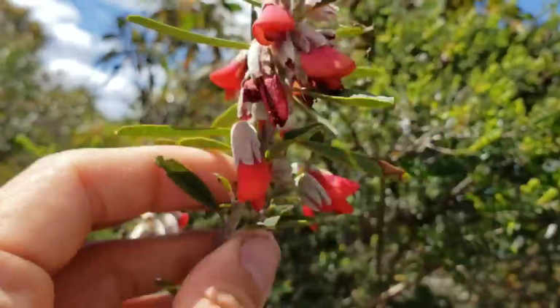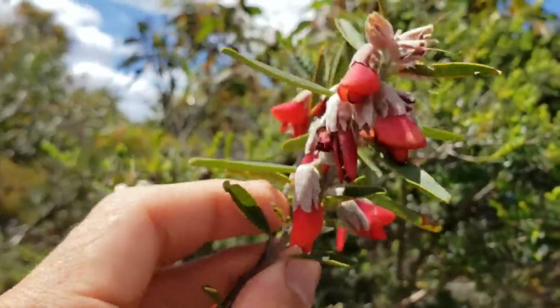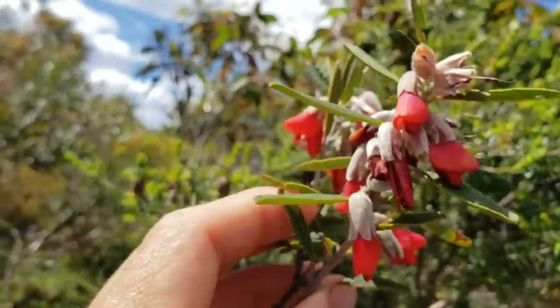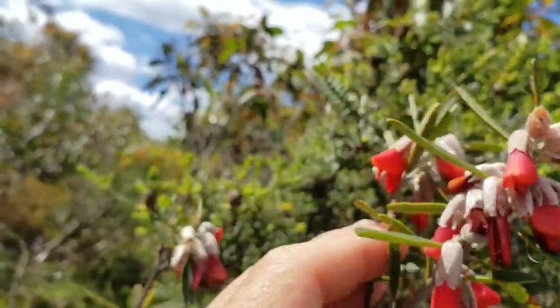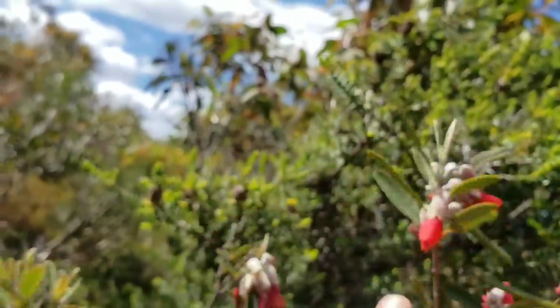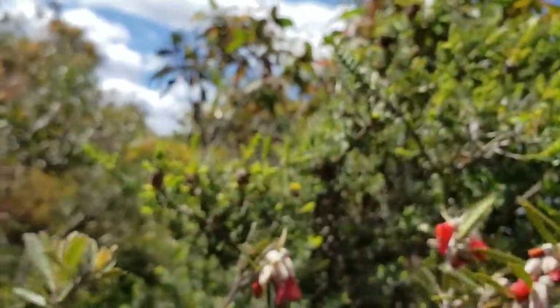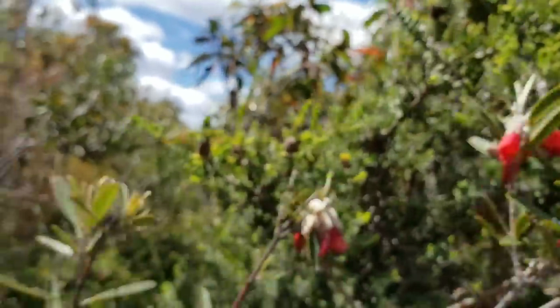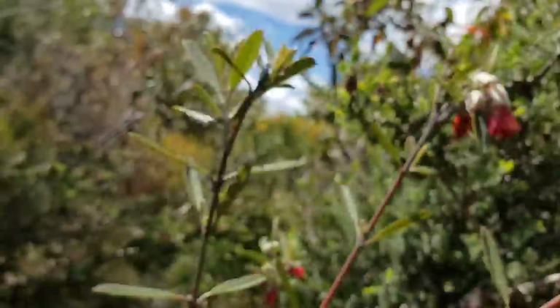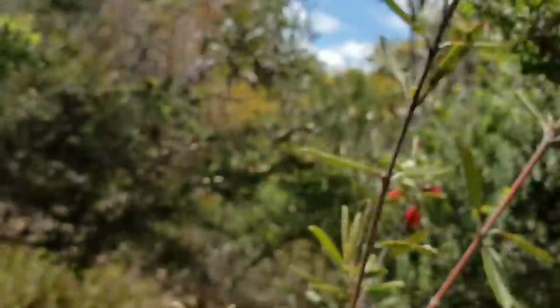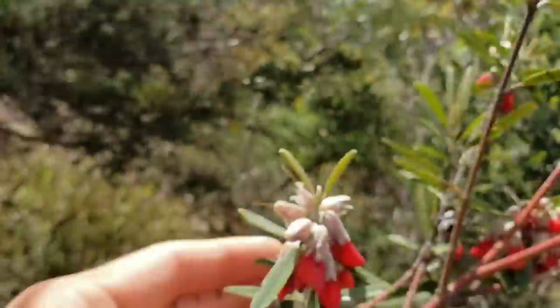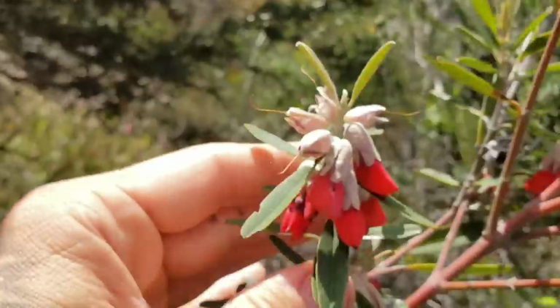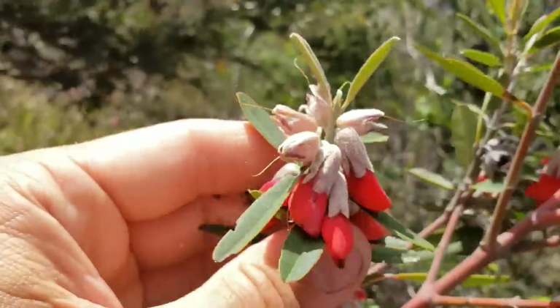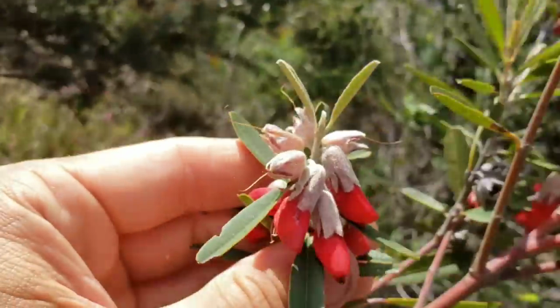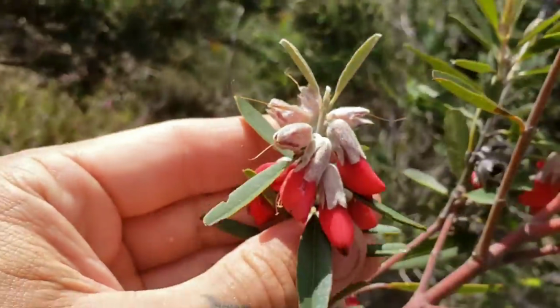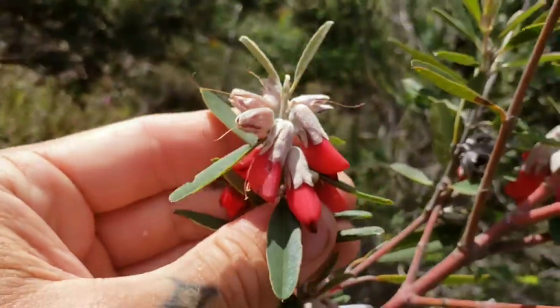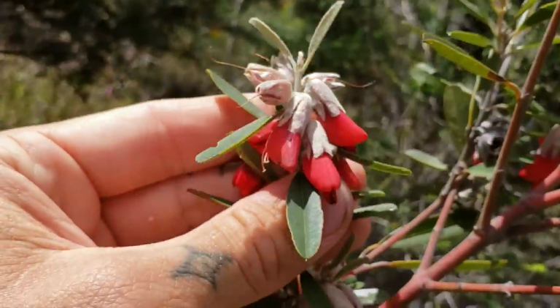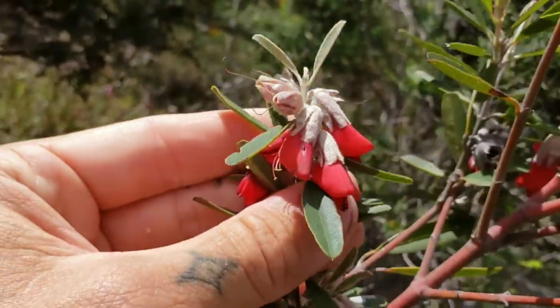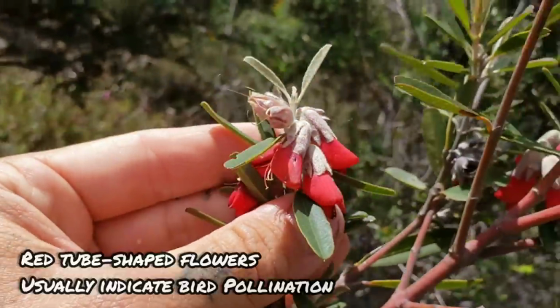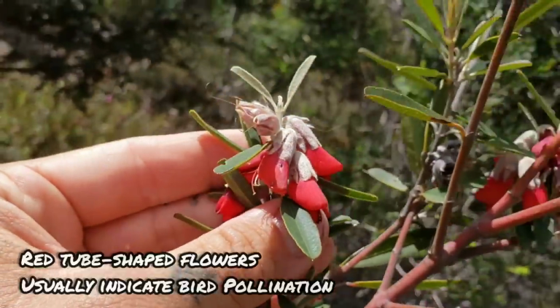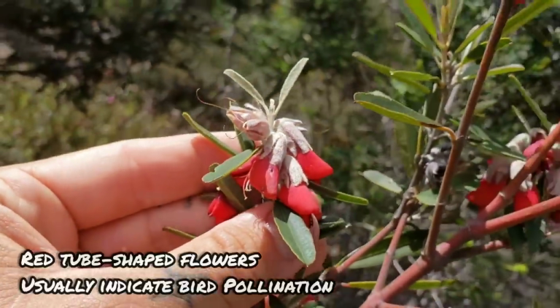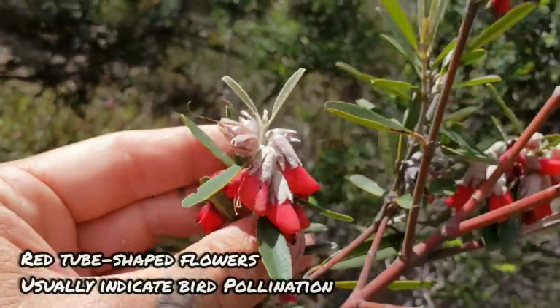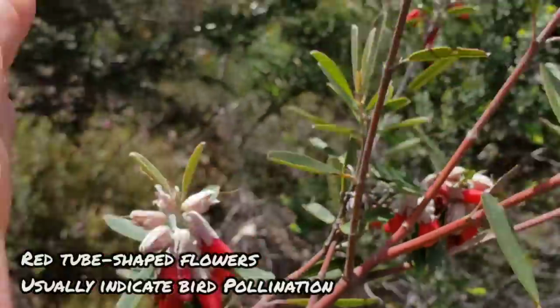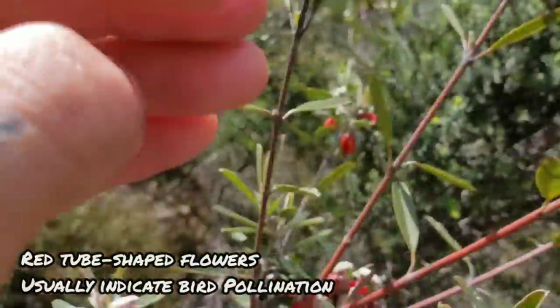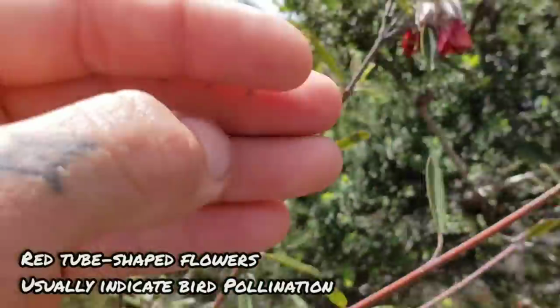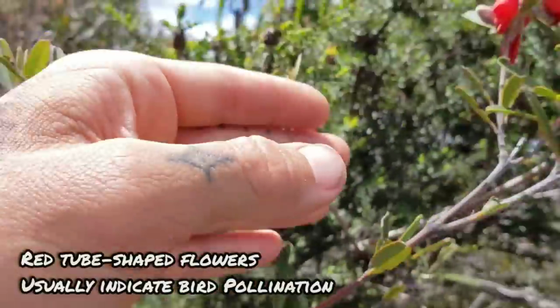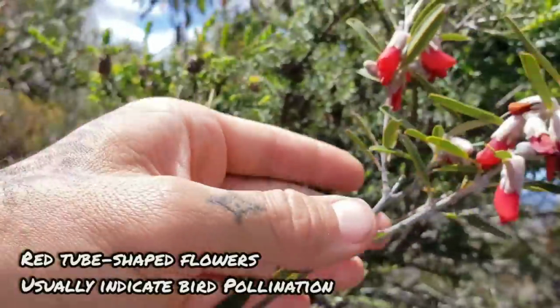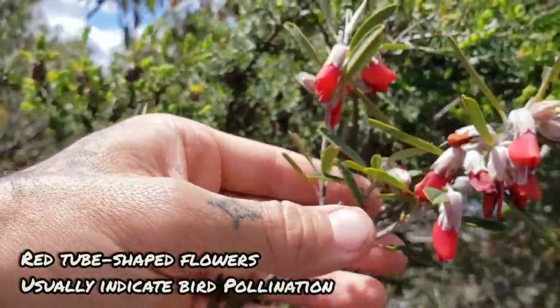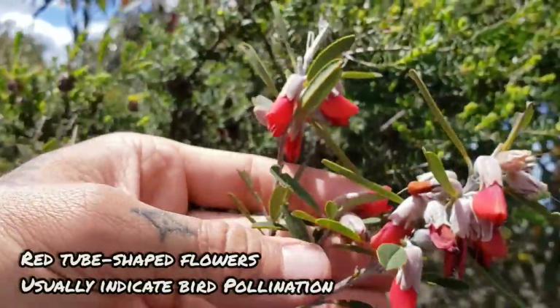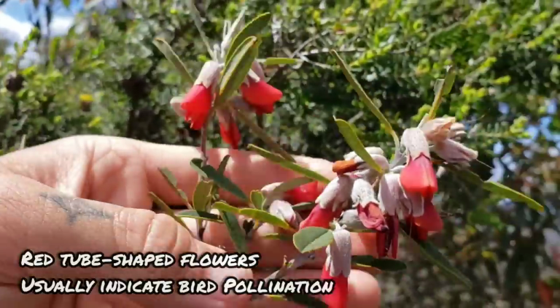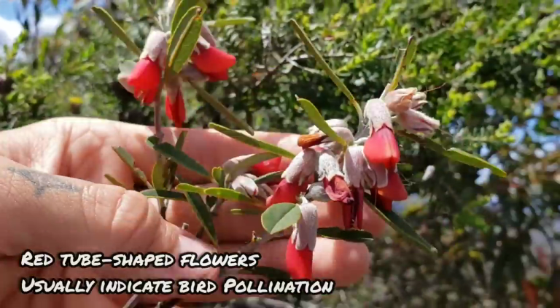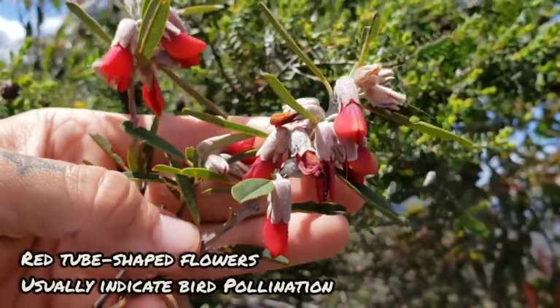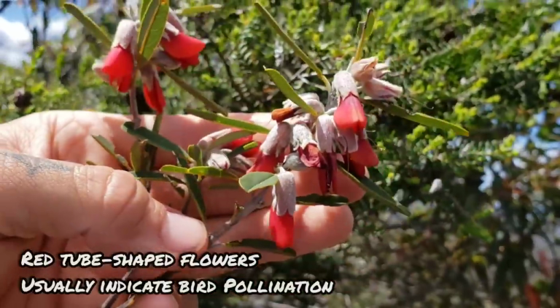Anyway, Gastrolobium rubrum. This one's a real stunner — stays closed. Probably pollinated by birds, I'd assume.